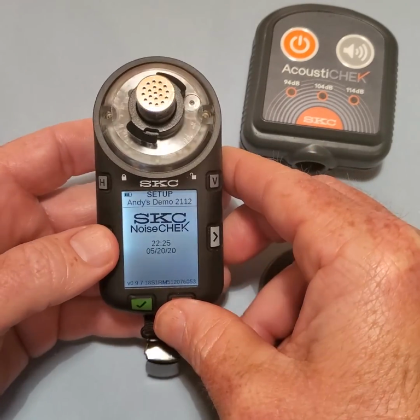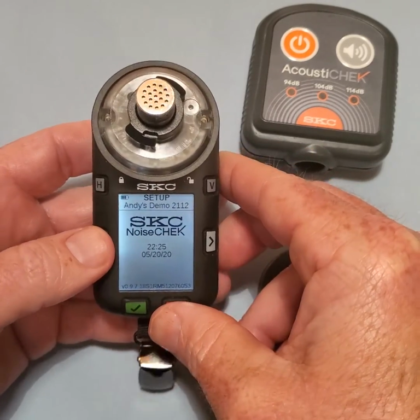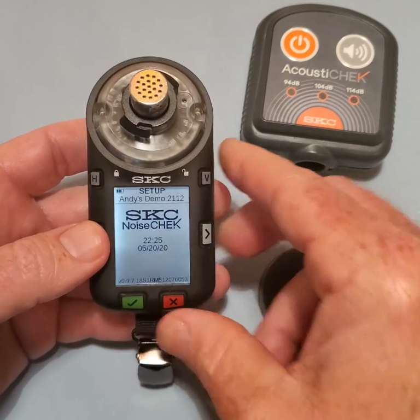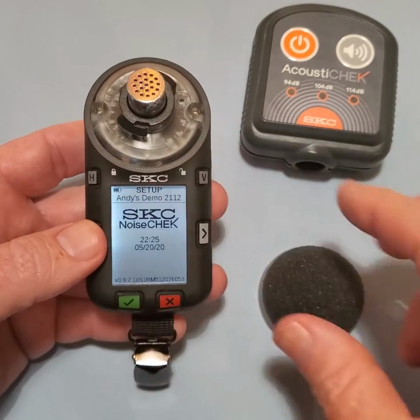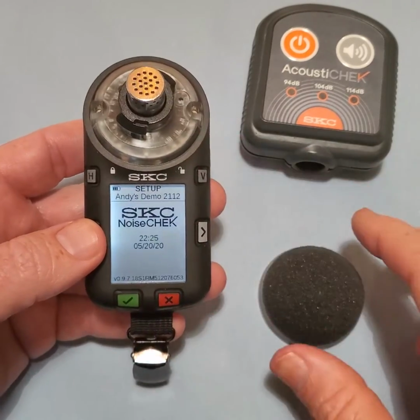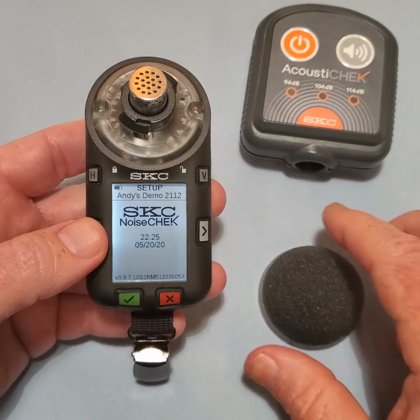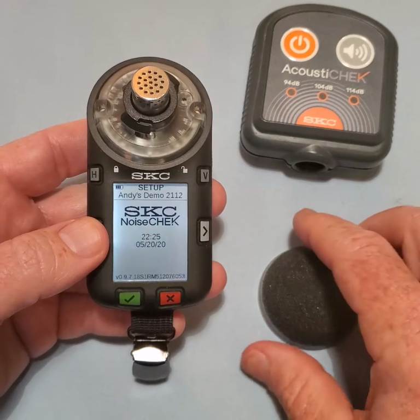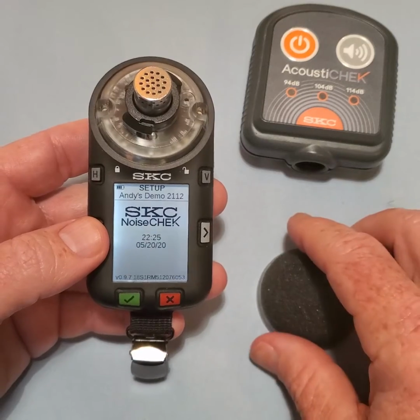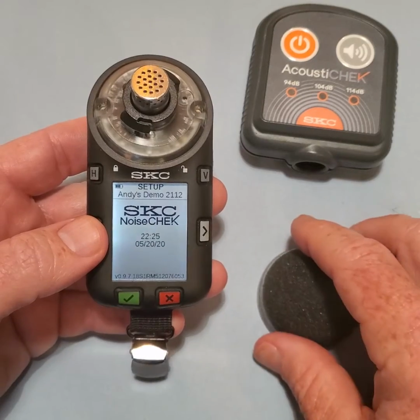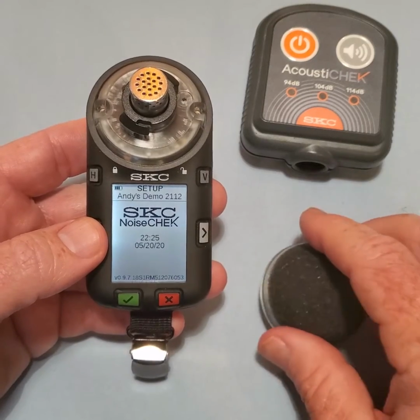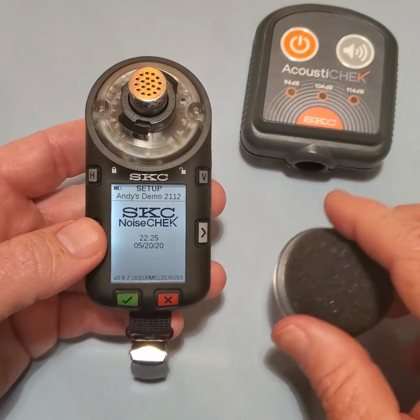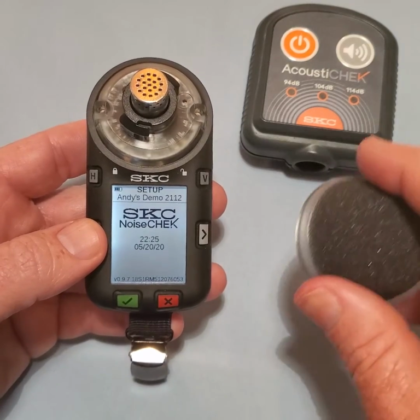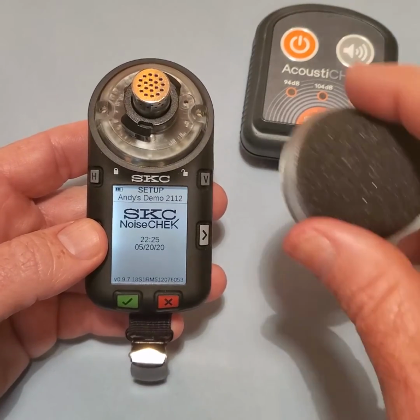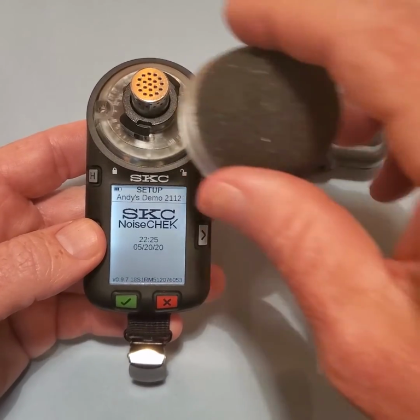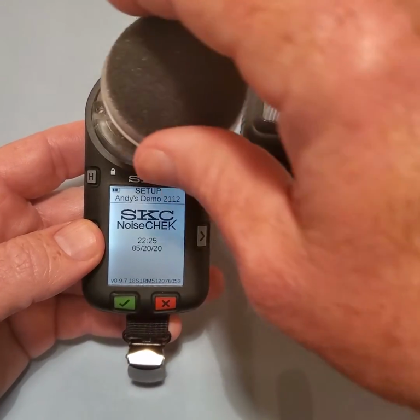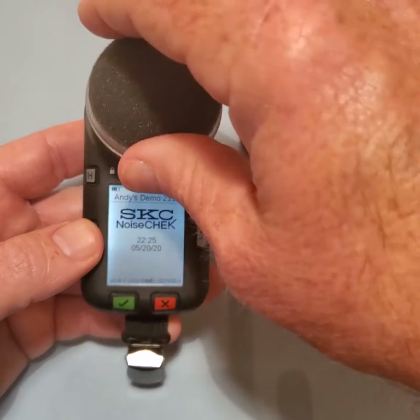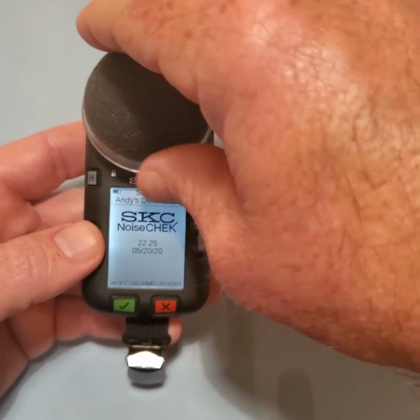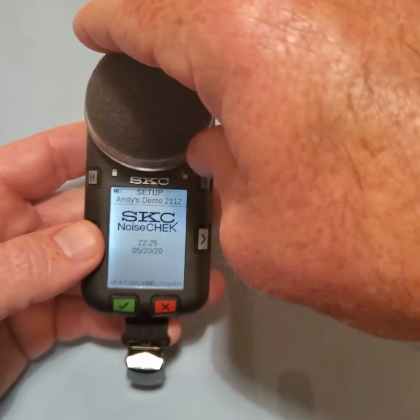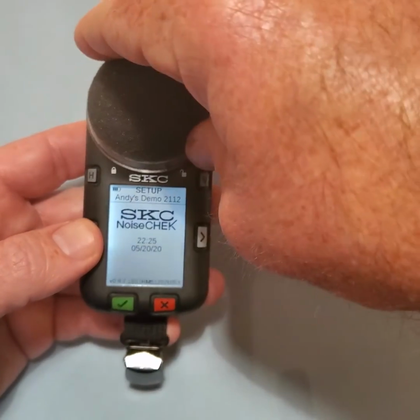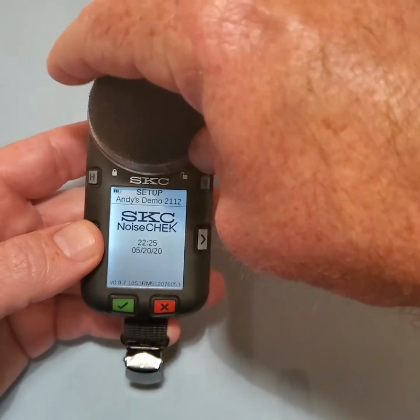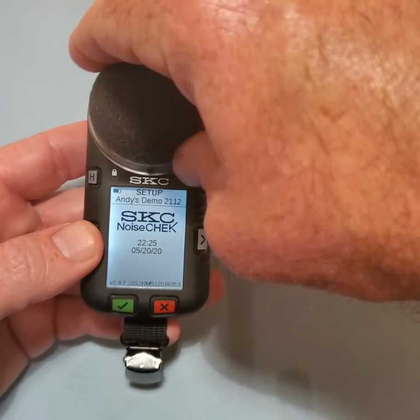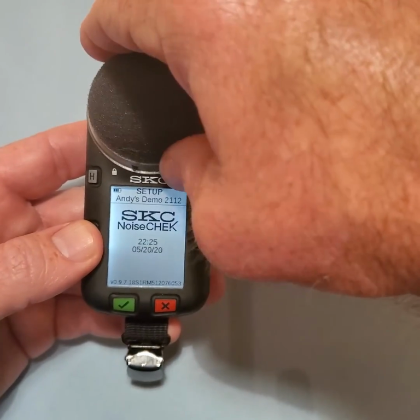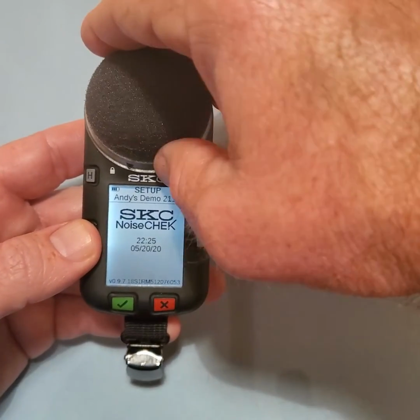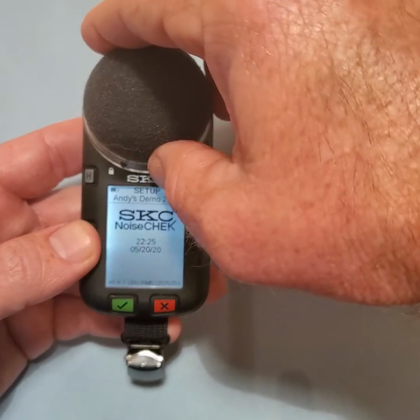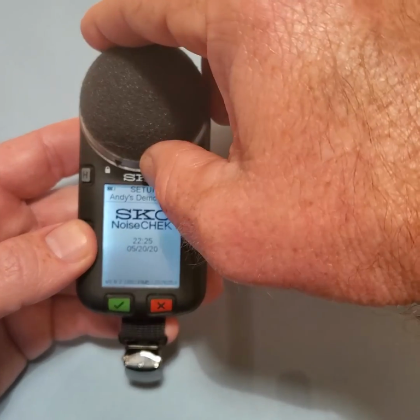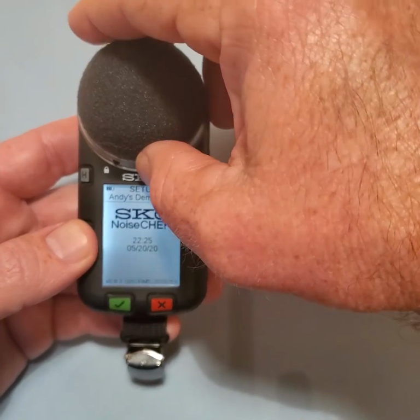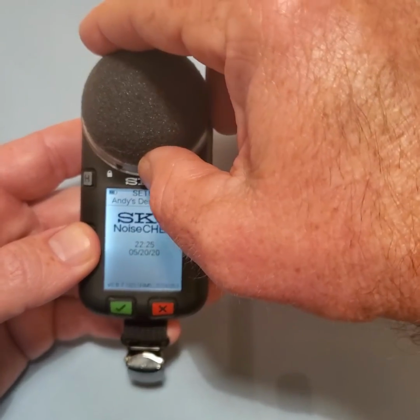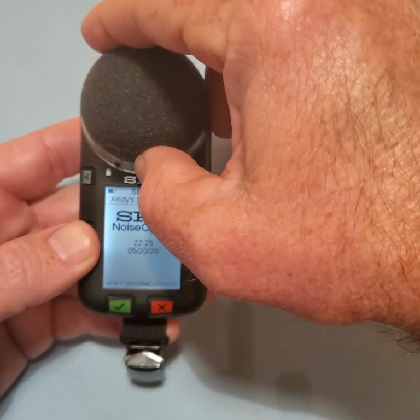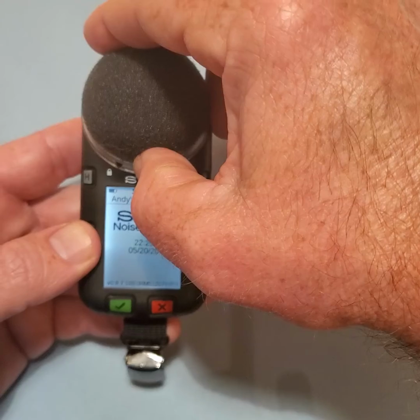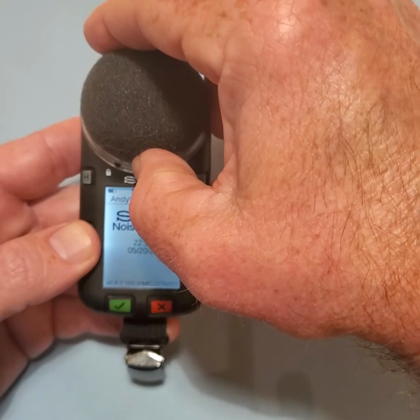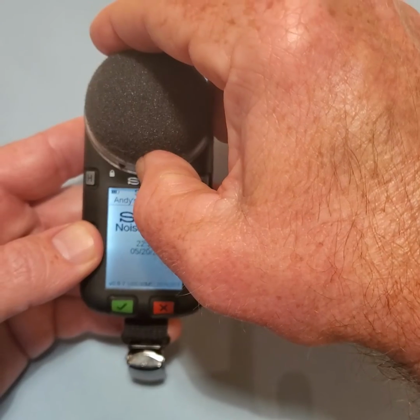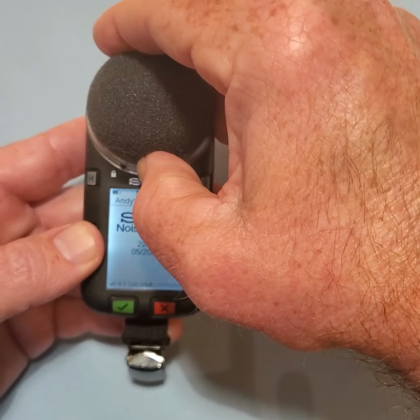Replace the windscreen and turn it clockwise until you feel it snap into place and the black arrow is pointed to the LOCKED symbol.